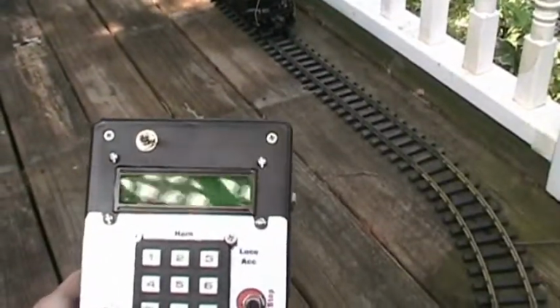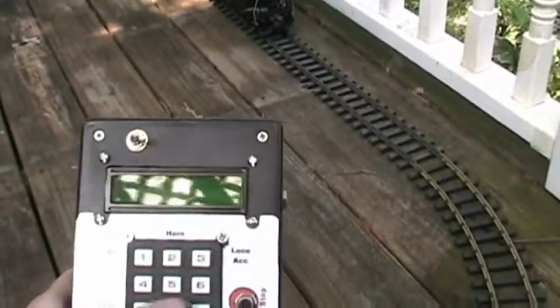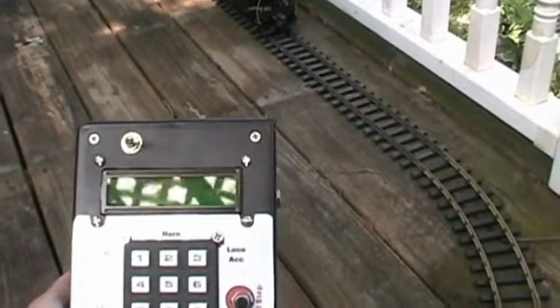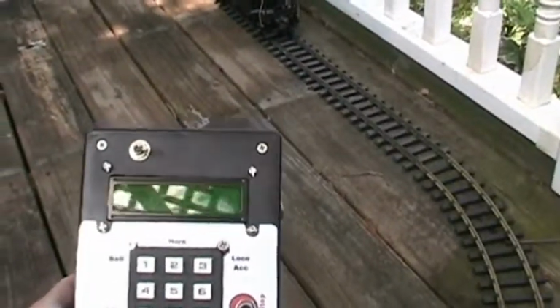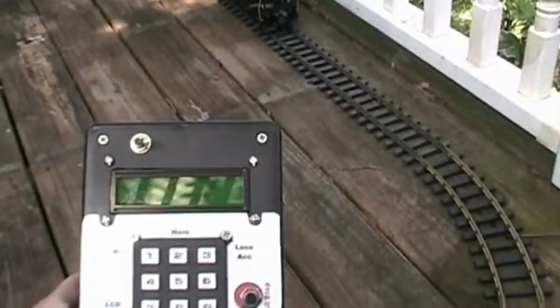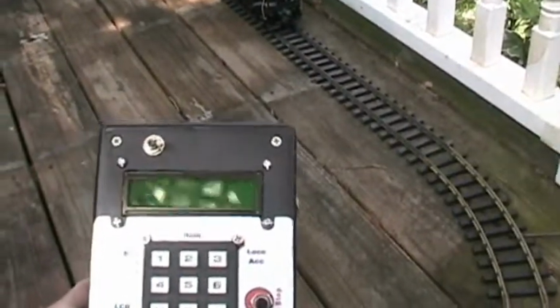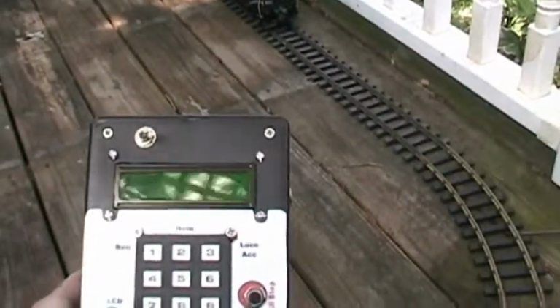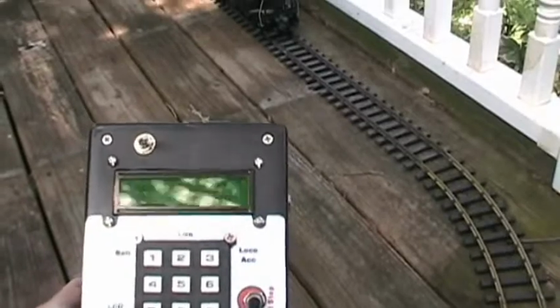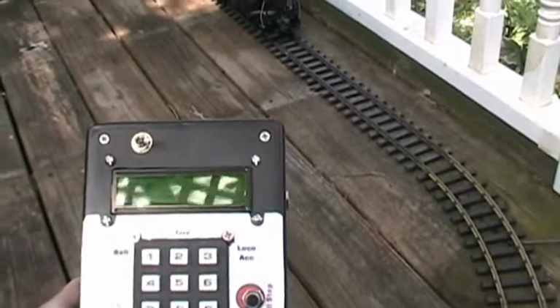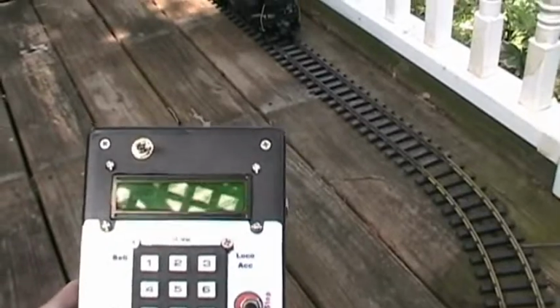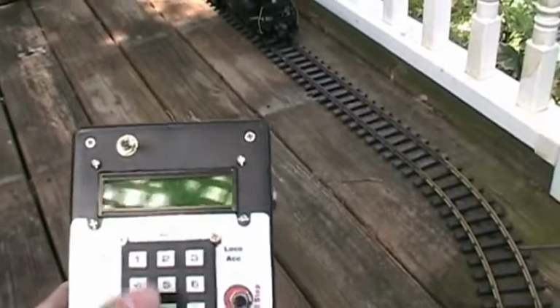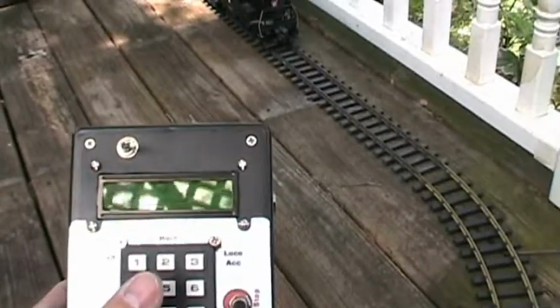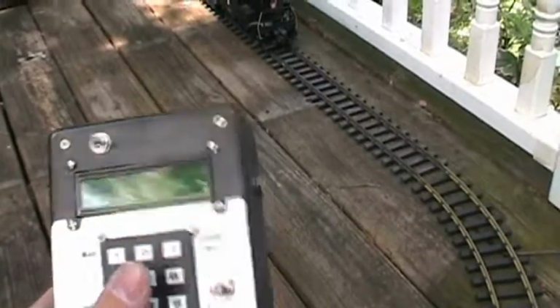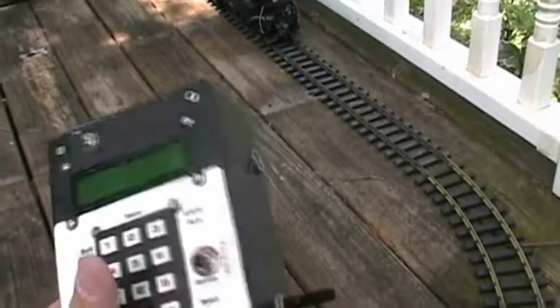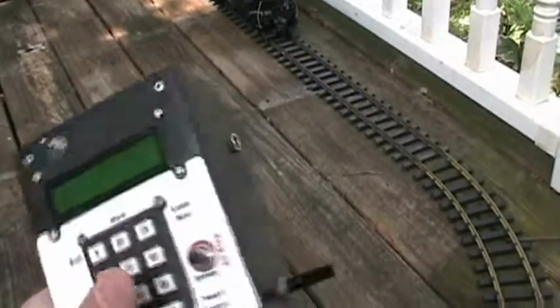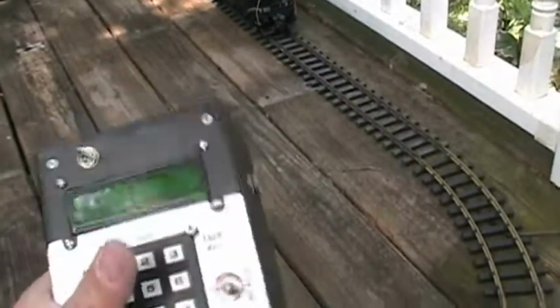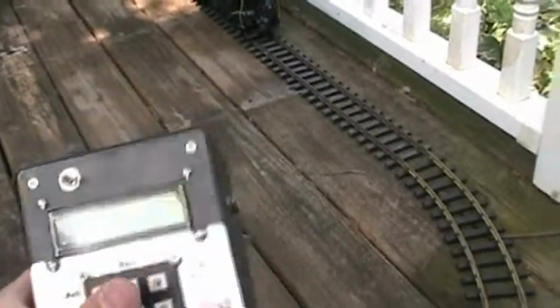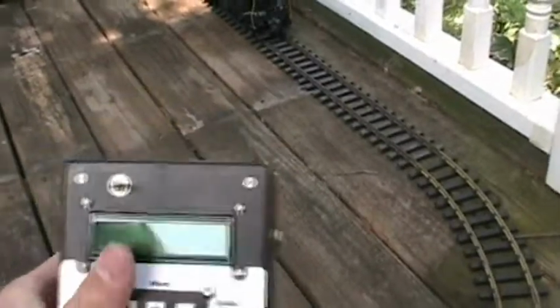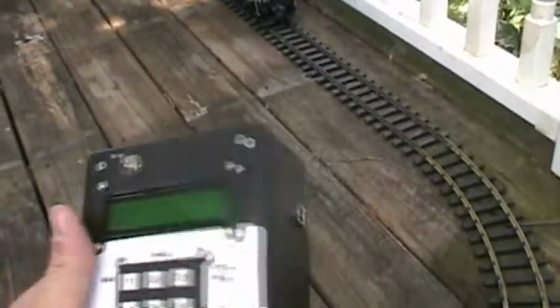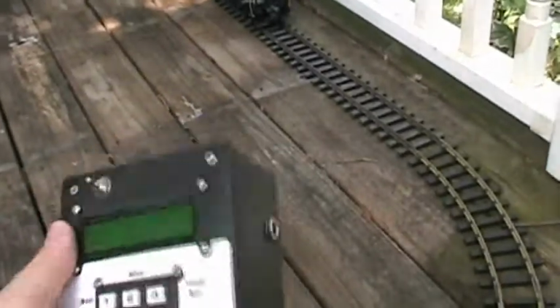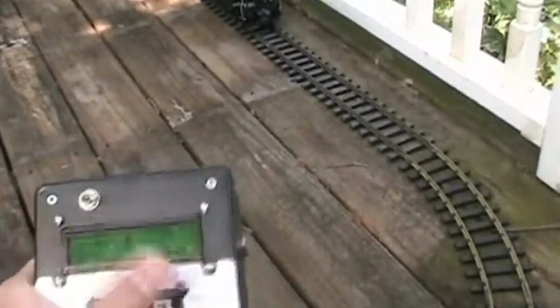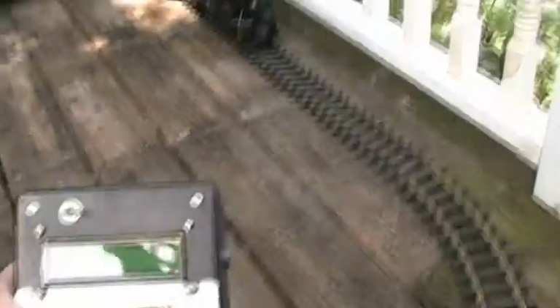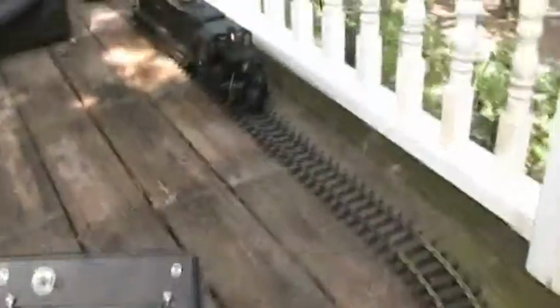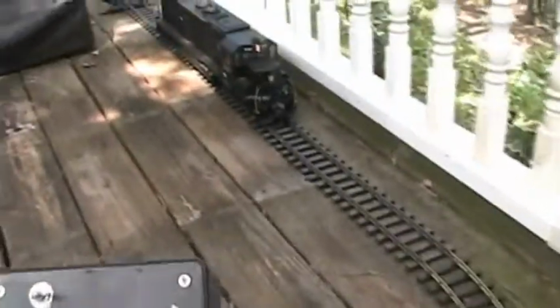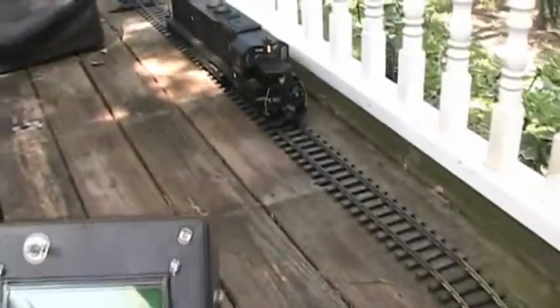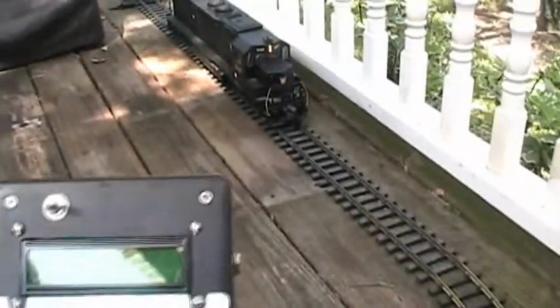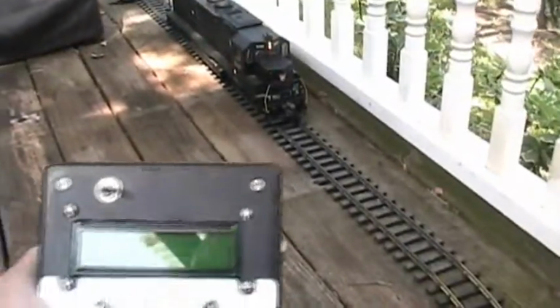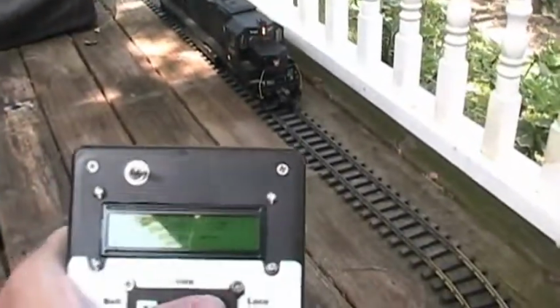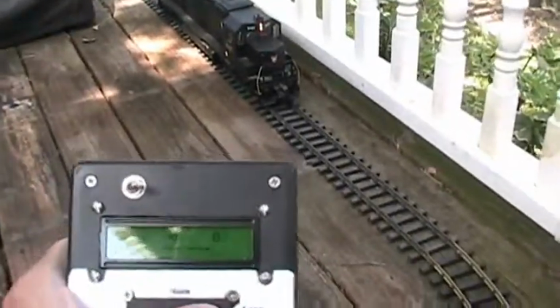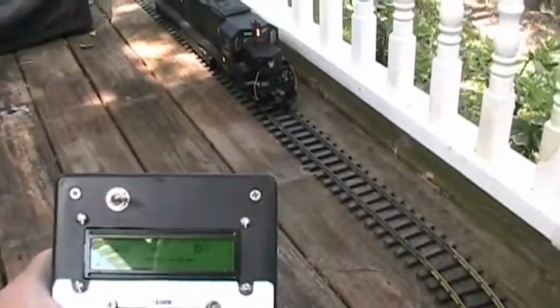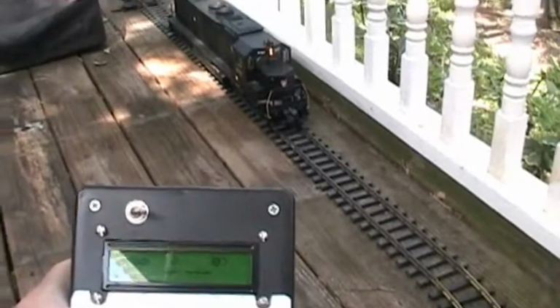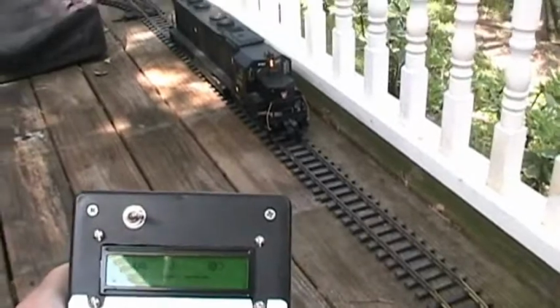There's one, two. So the first thing I'll do is I'll turn on sound, which you may or may not be able to hear.